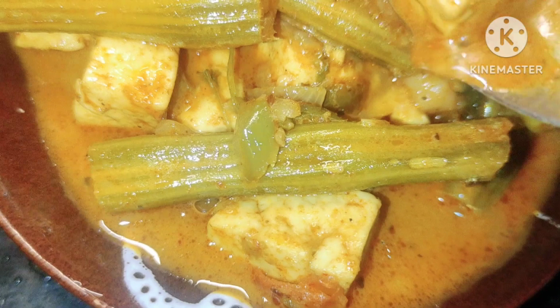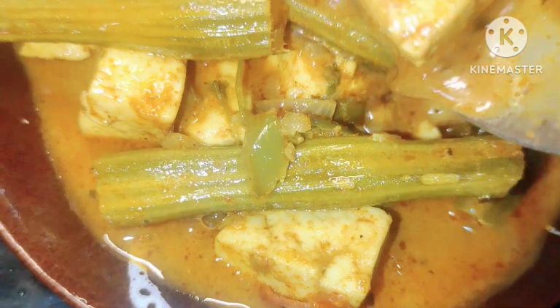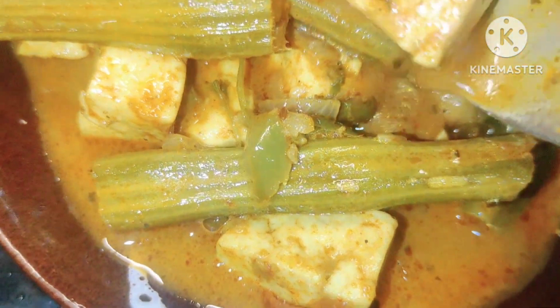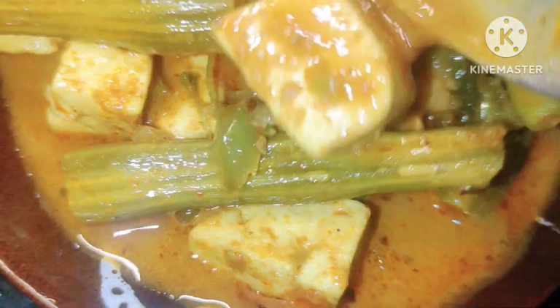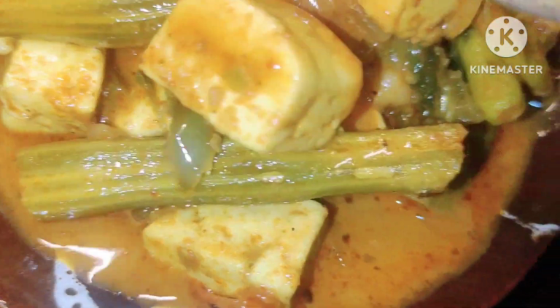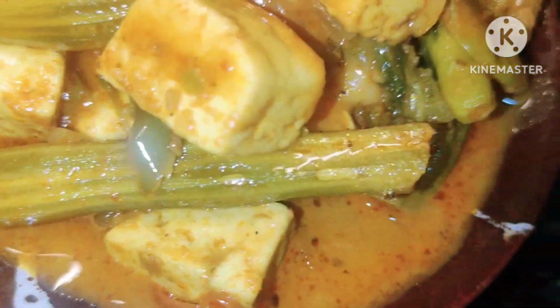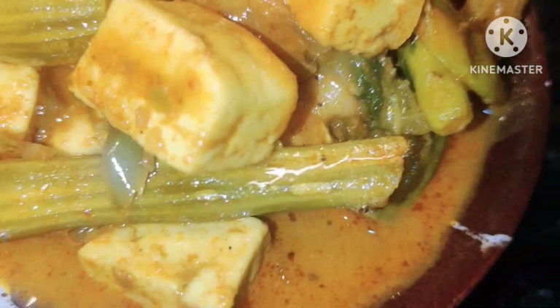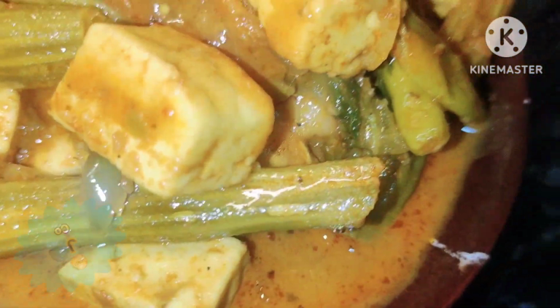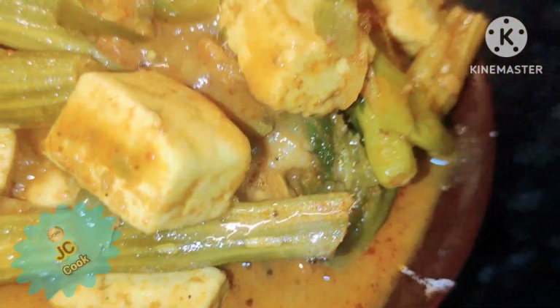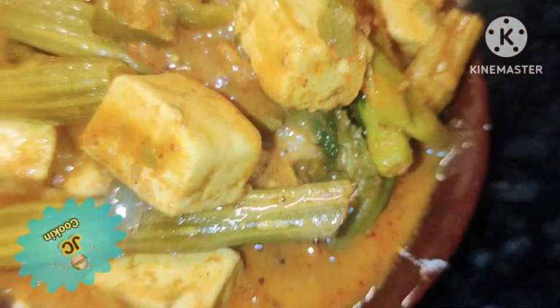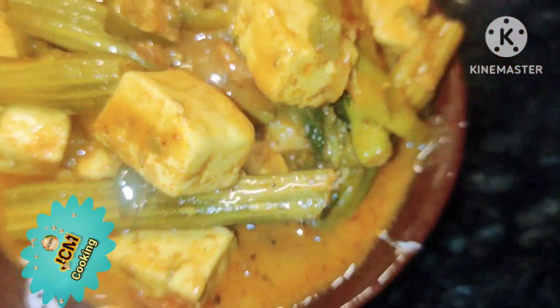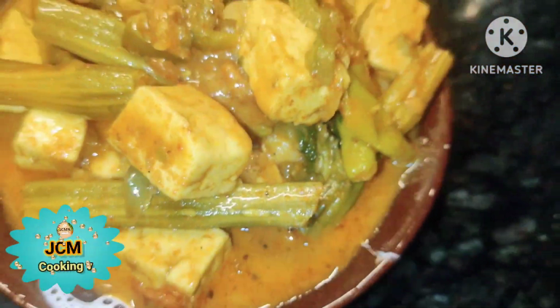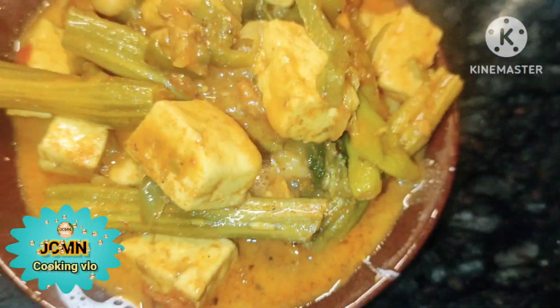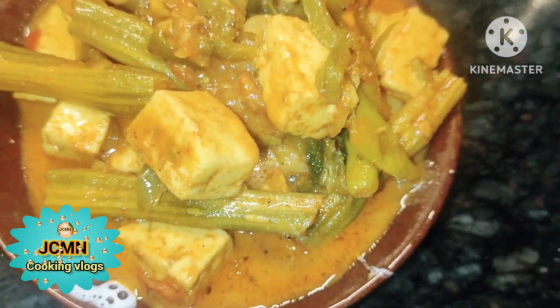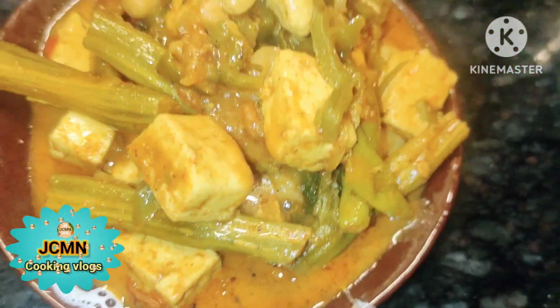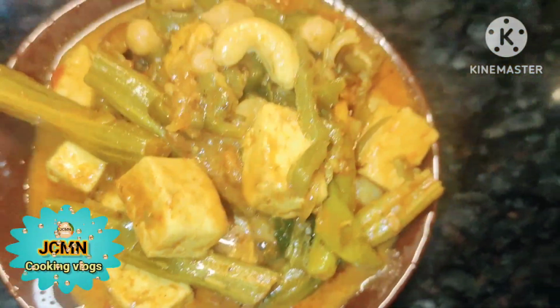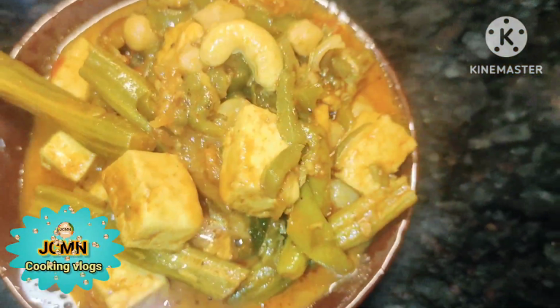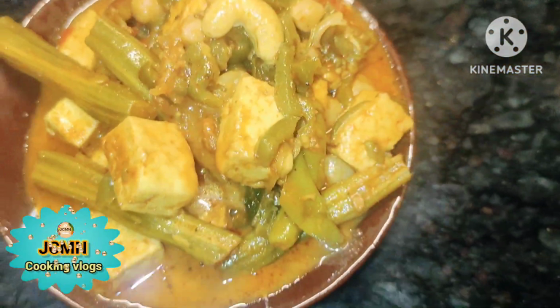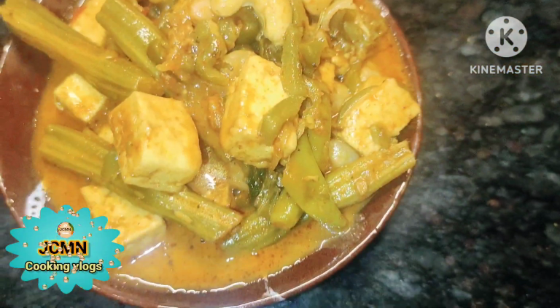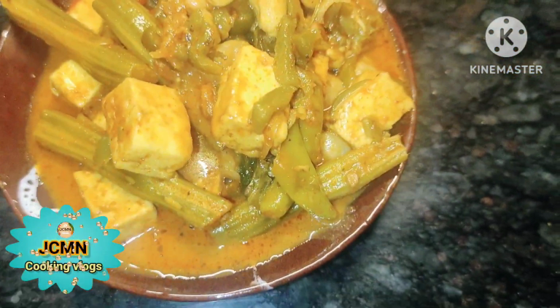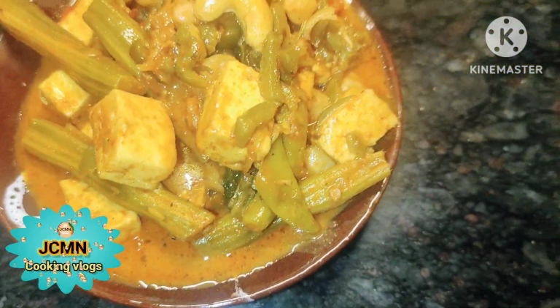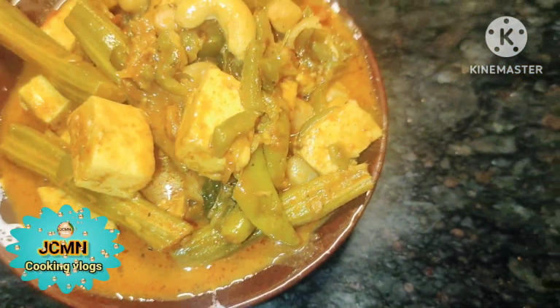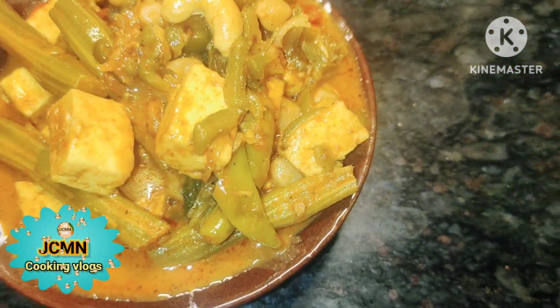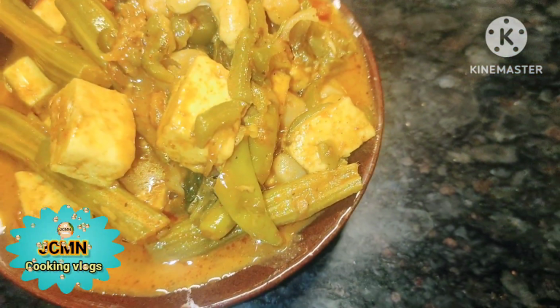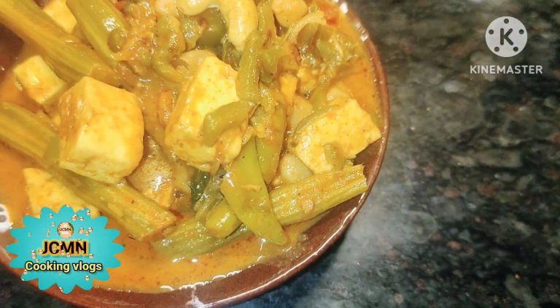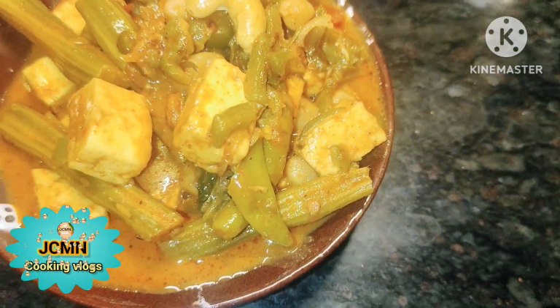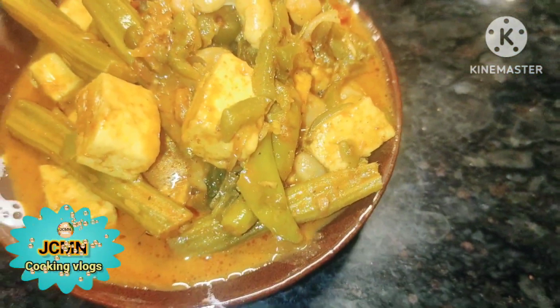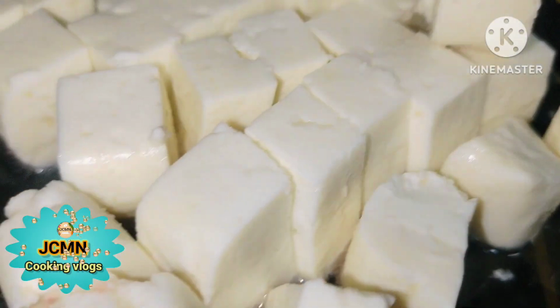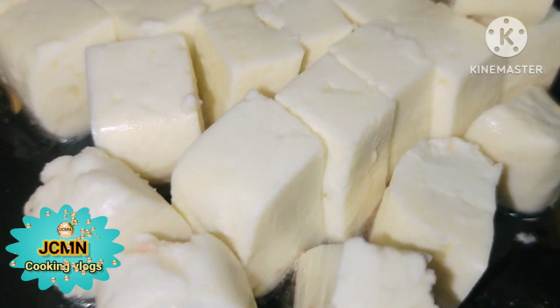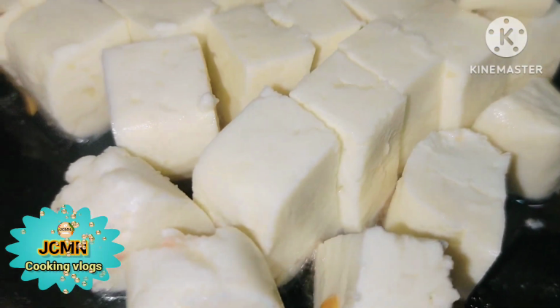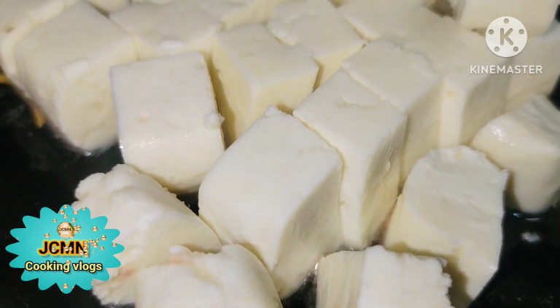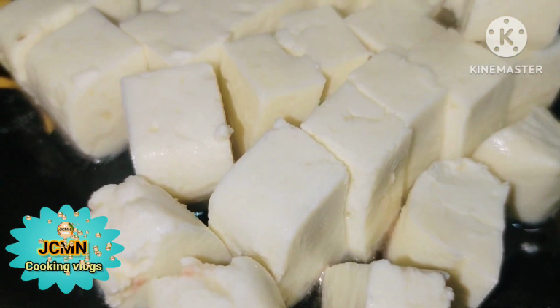Hi, welcome to my channel. This is my favorite protein recipe.